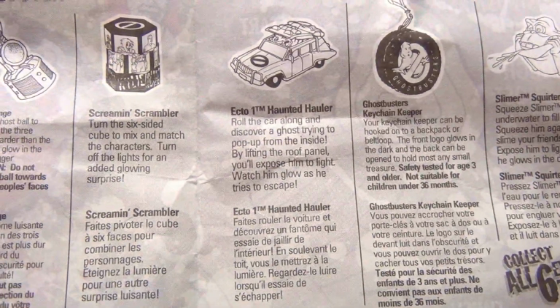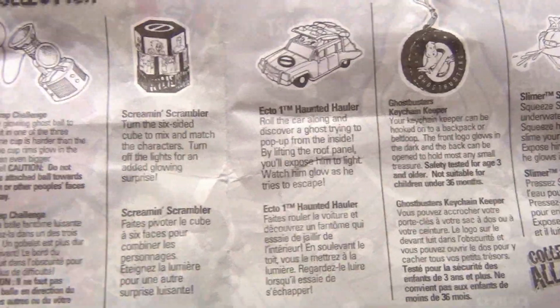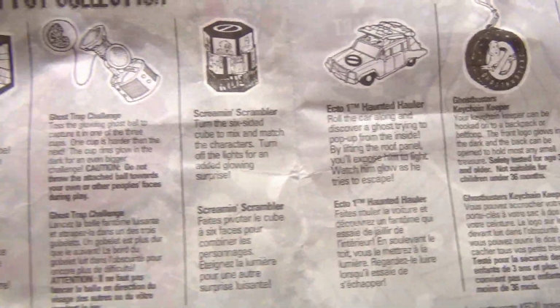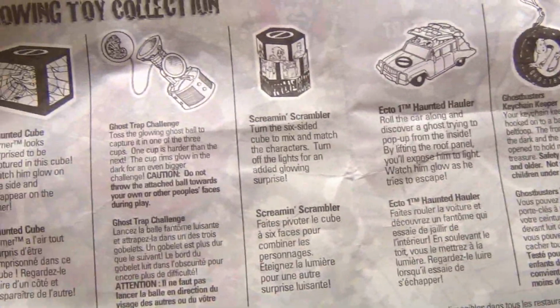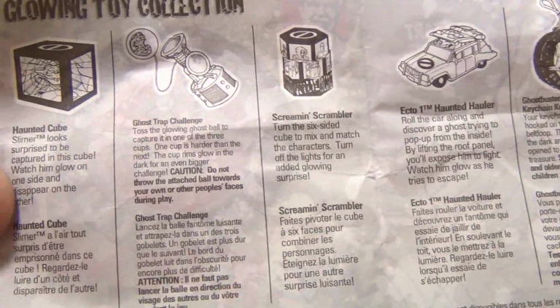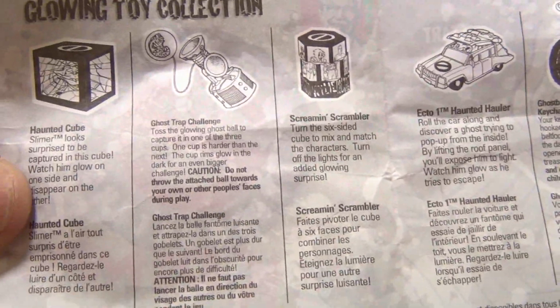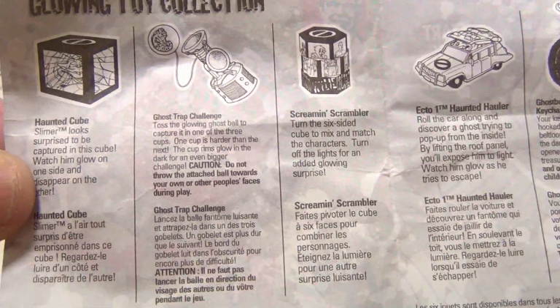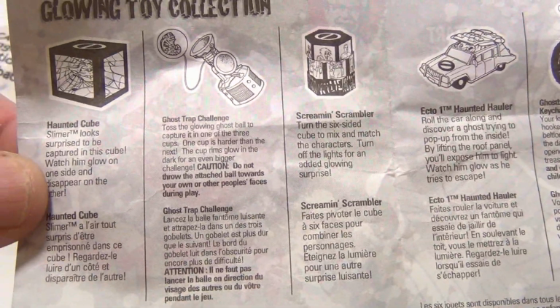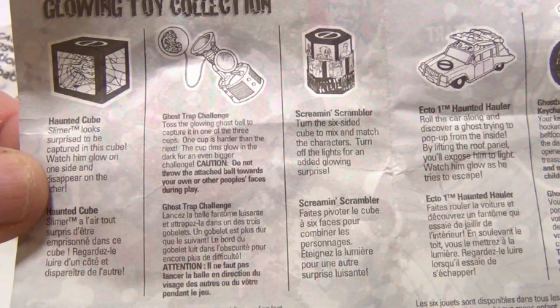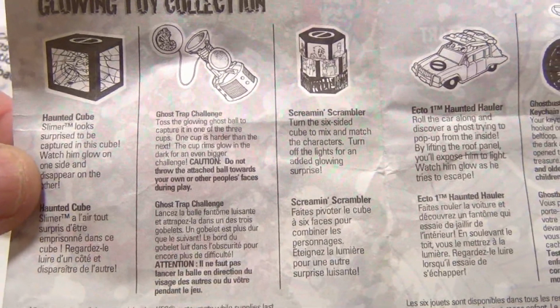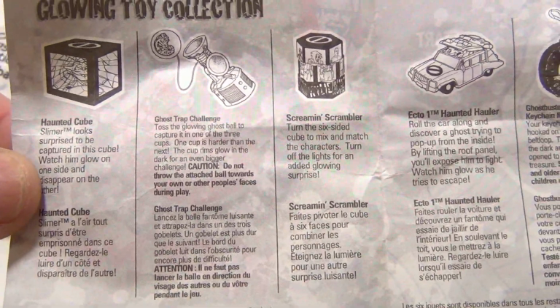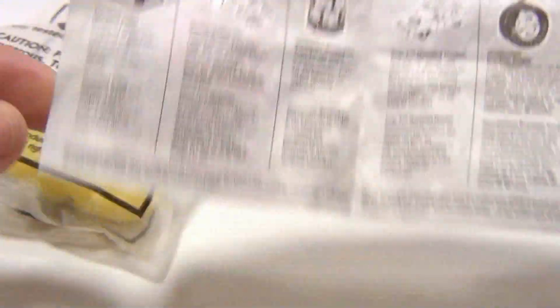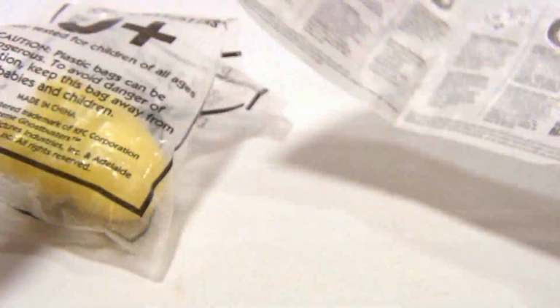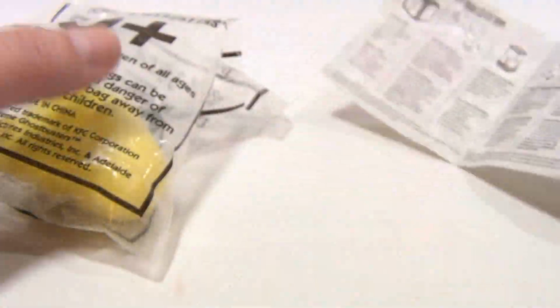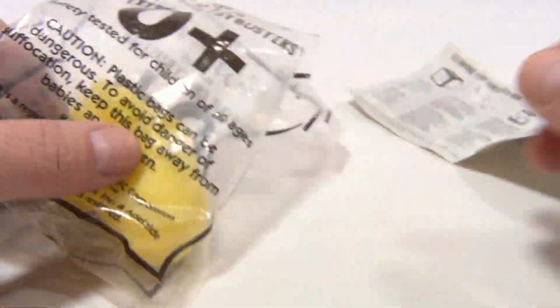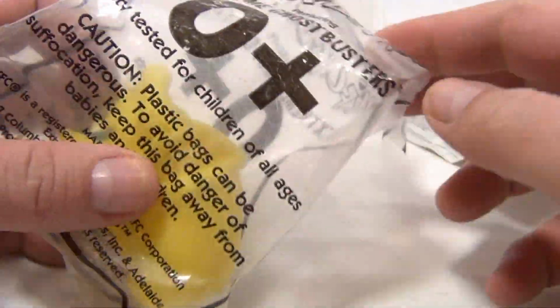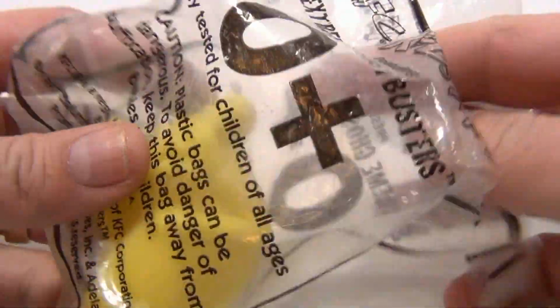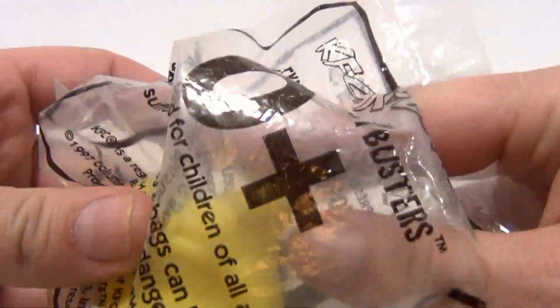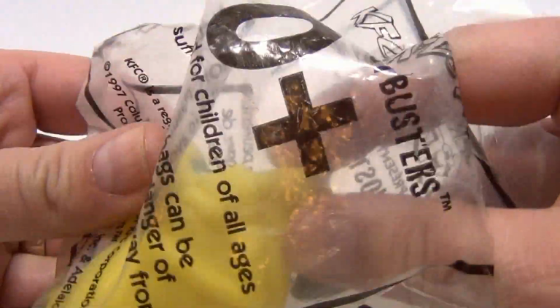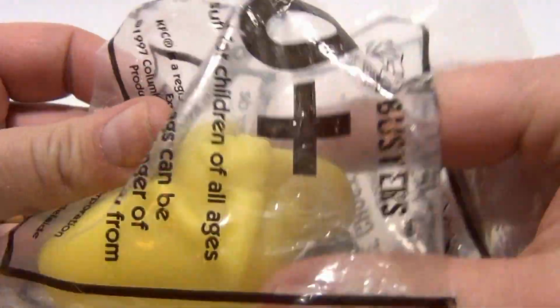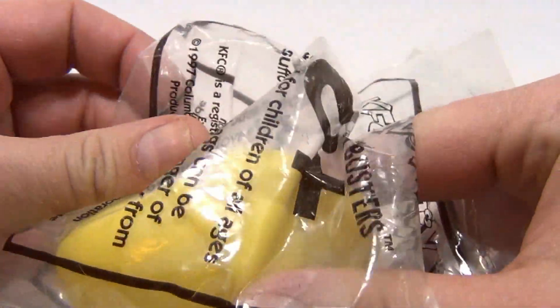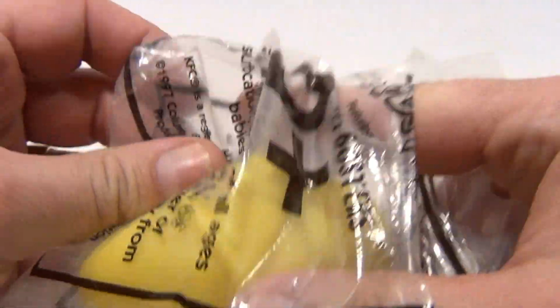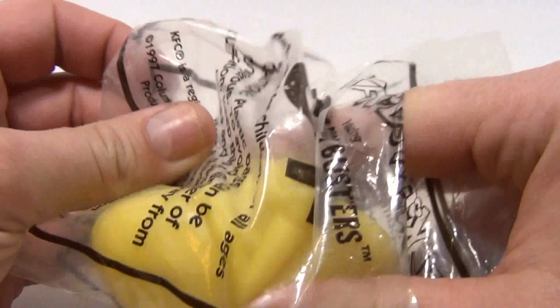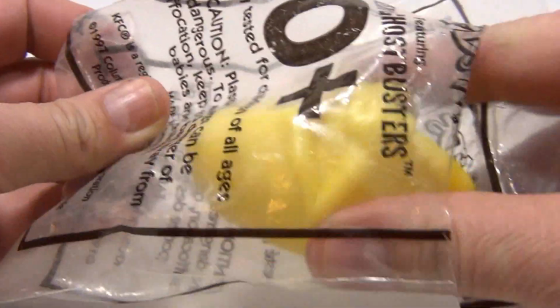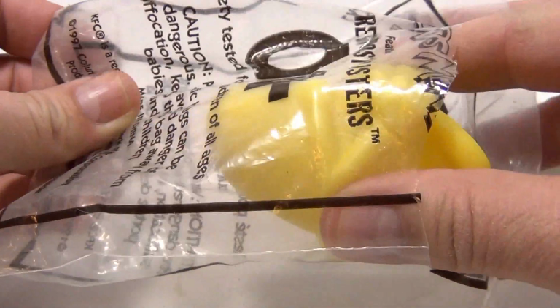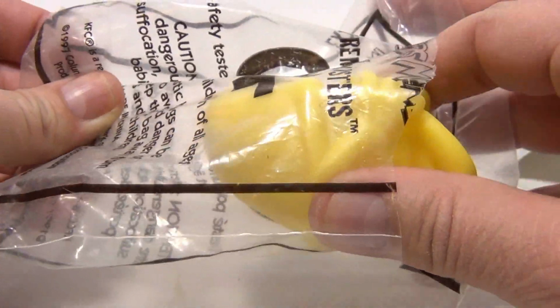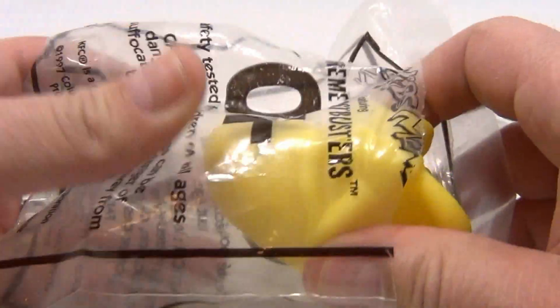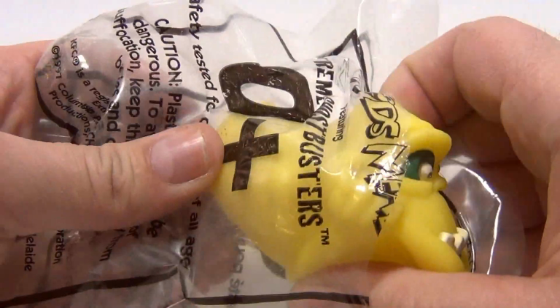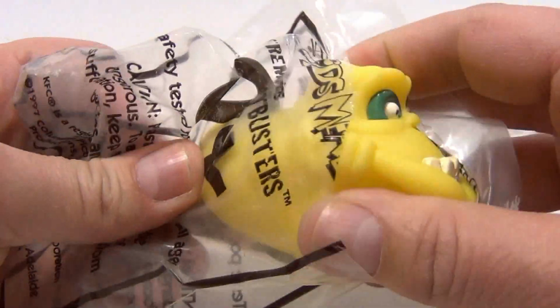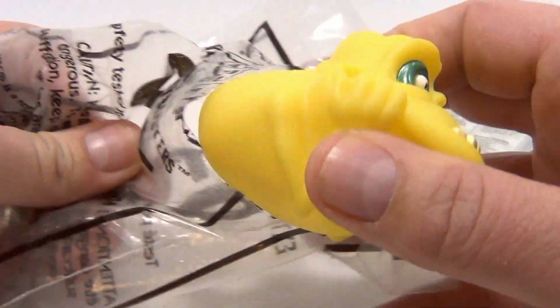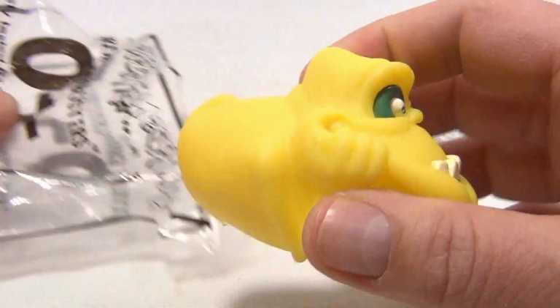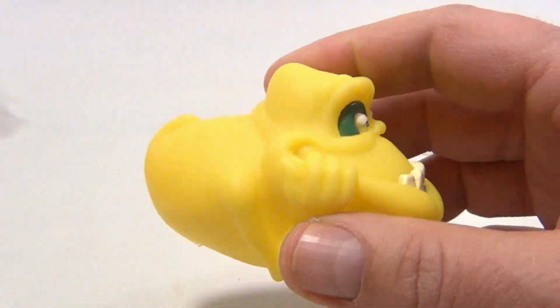Now in the other video I kind of hold it longer, so you can go check that out — search our channel. Let's see what the squirter looks like, and he glows in the dark.